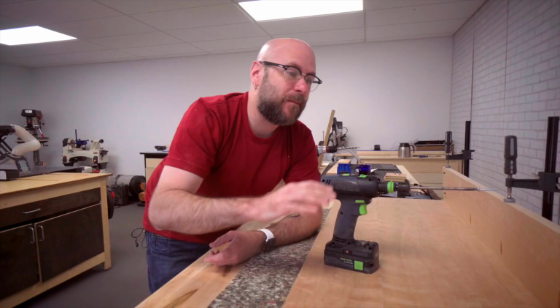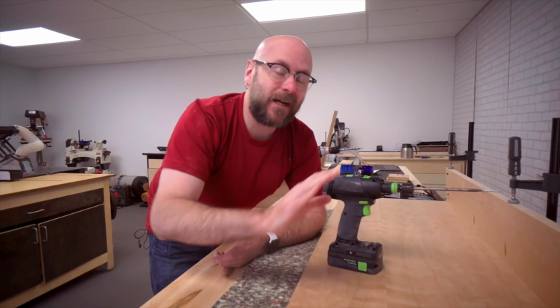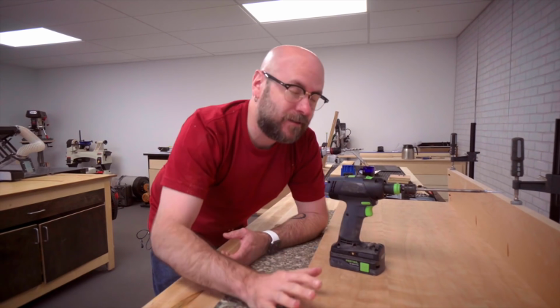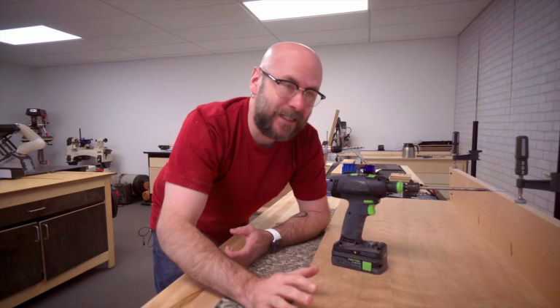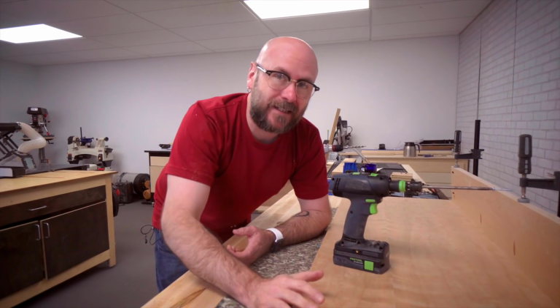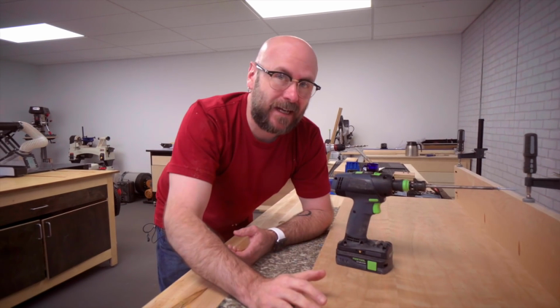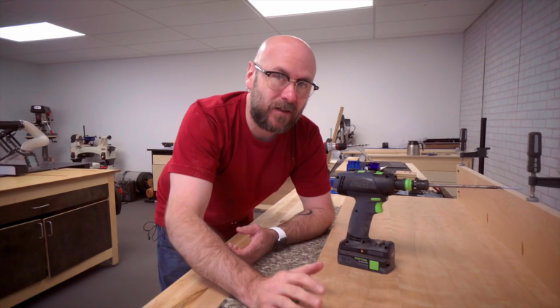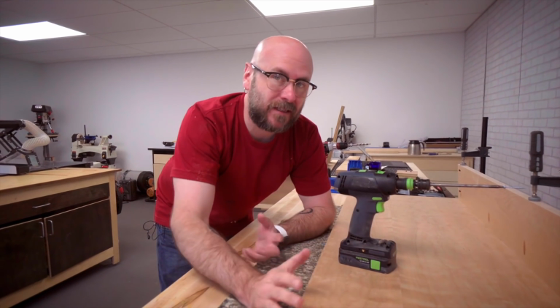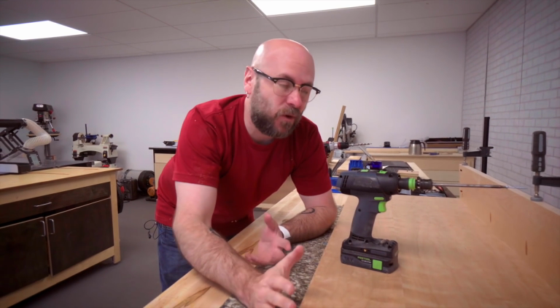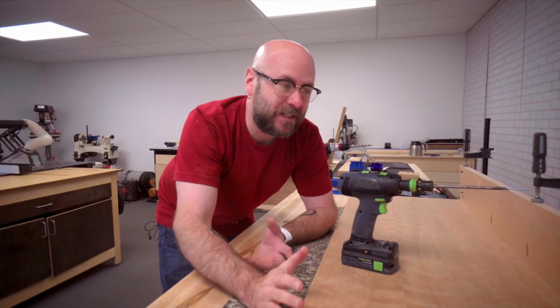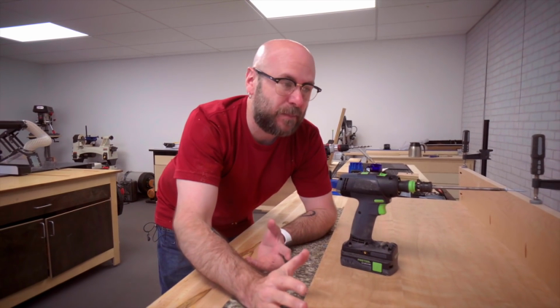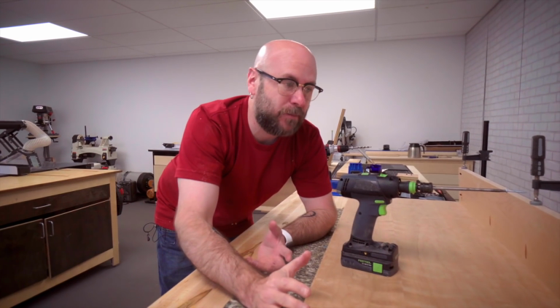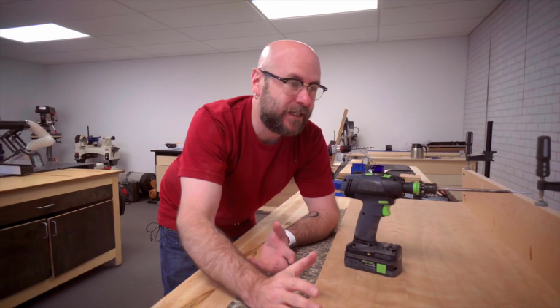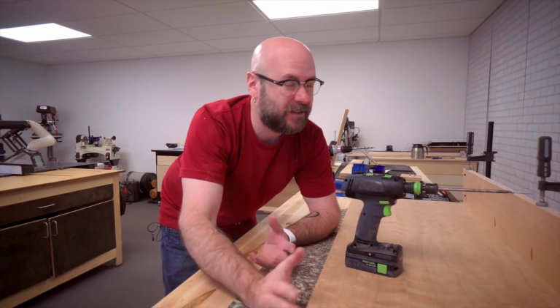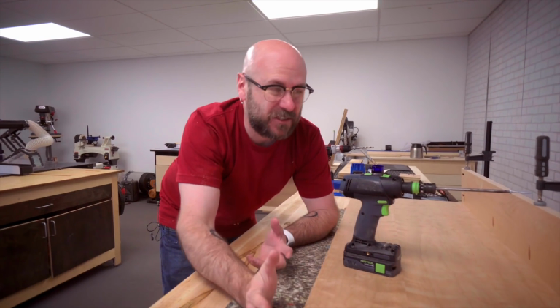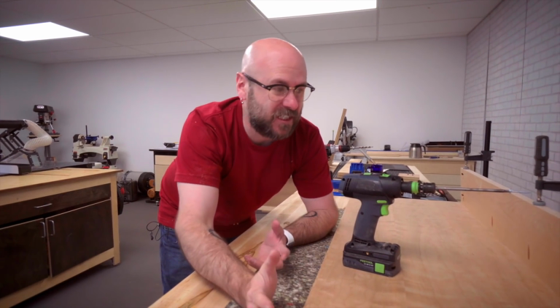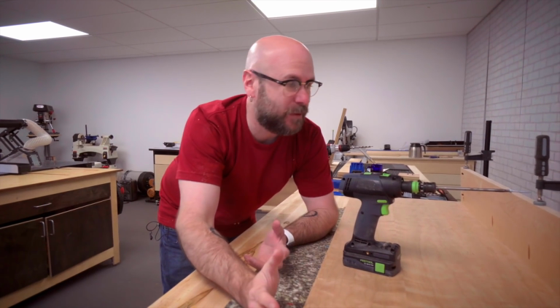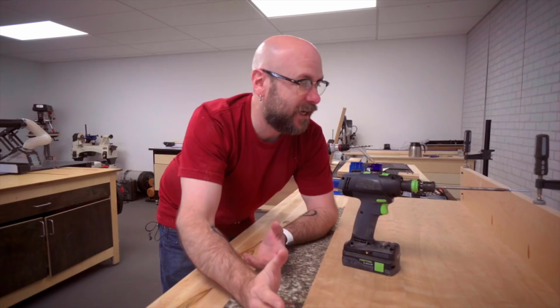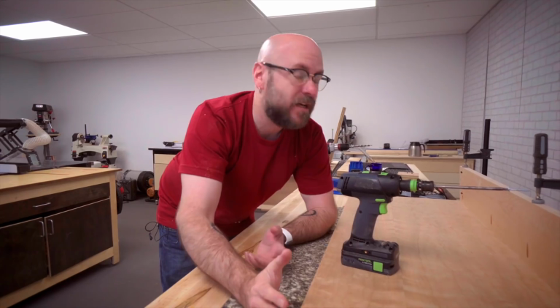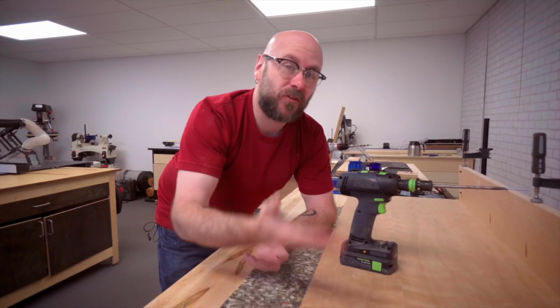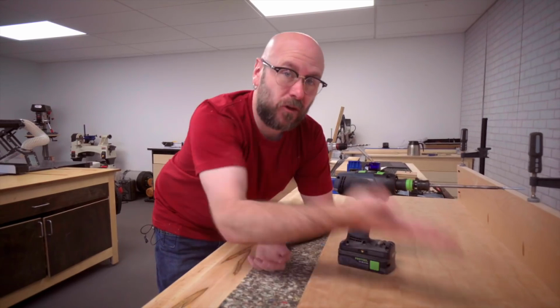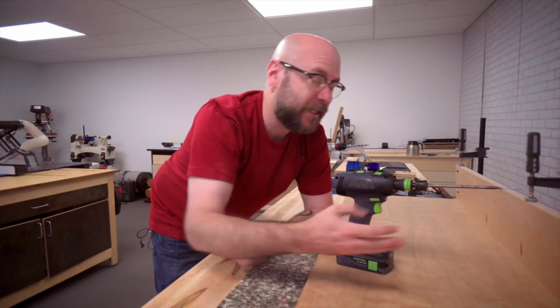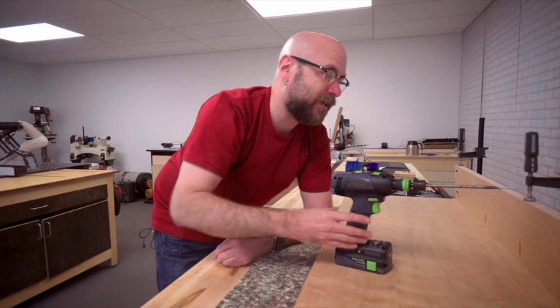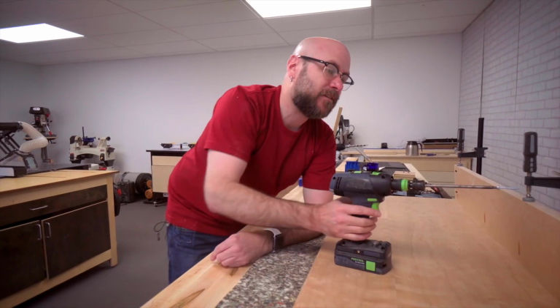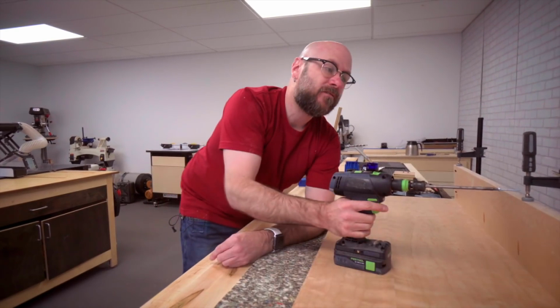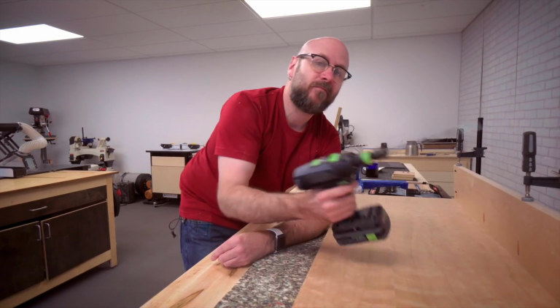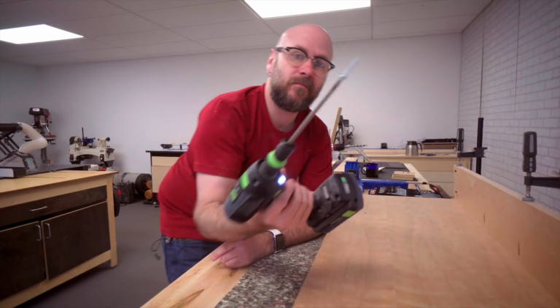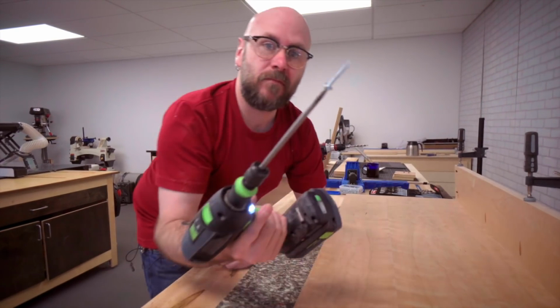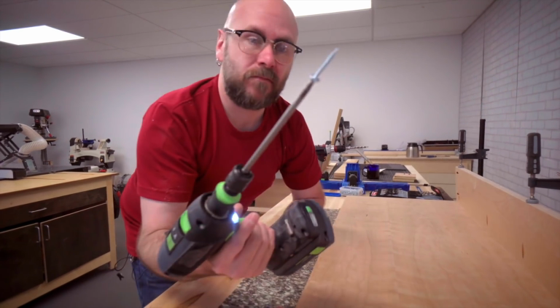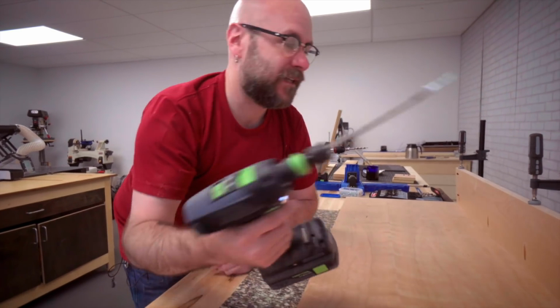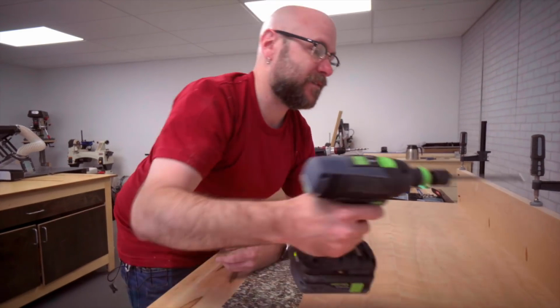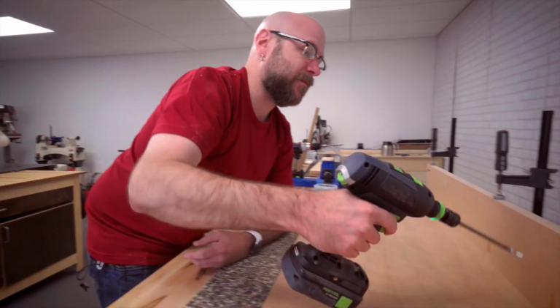I'm not going to glue anything together because I don't want it to be permanent — I want to be able to change my mind. So normally I would add glue, but not this time.